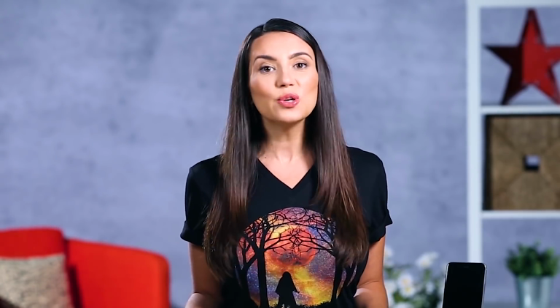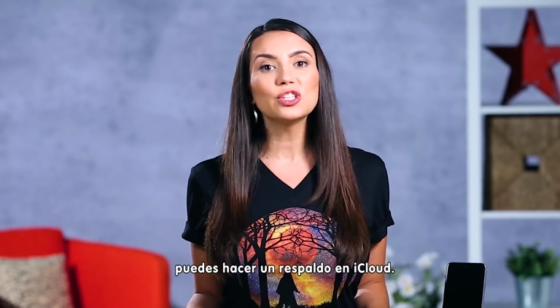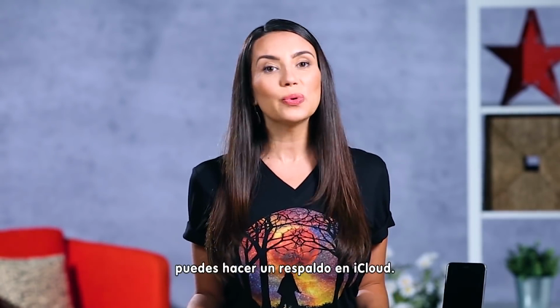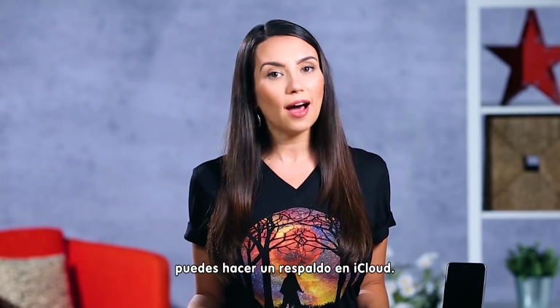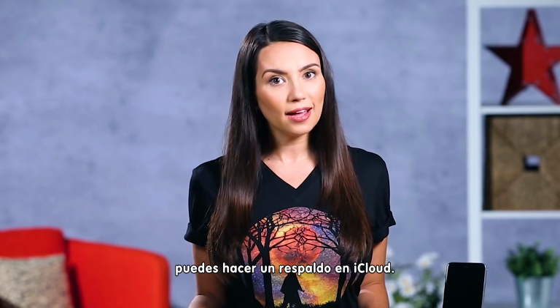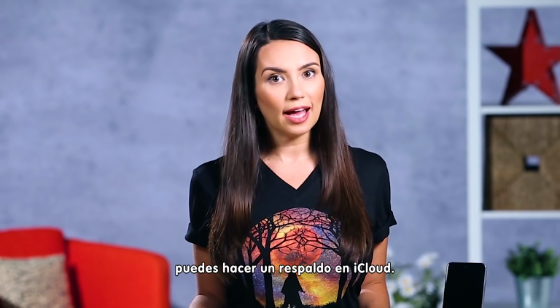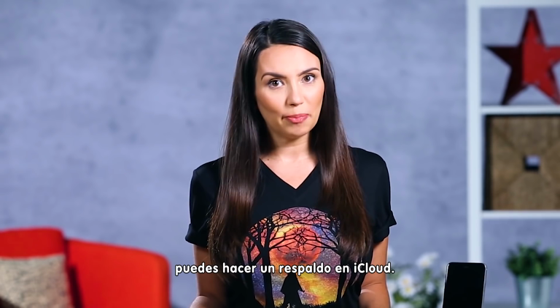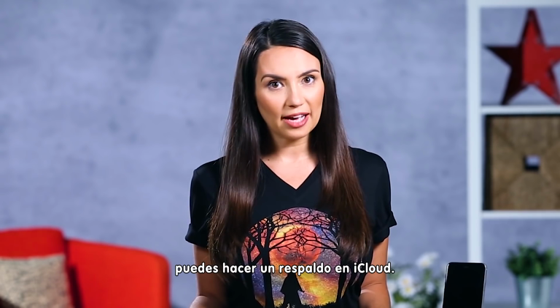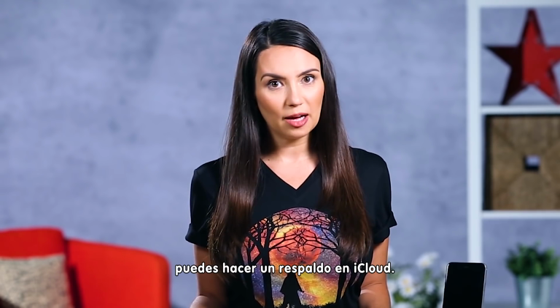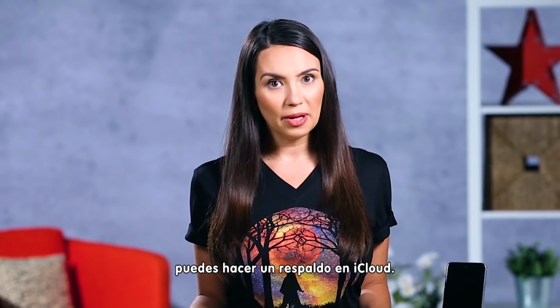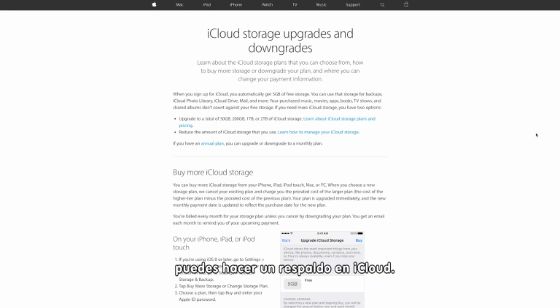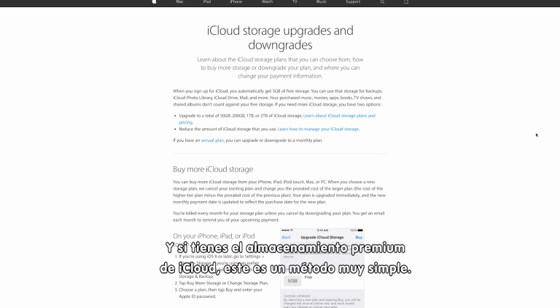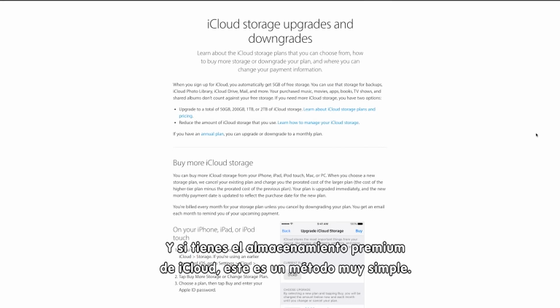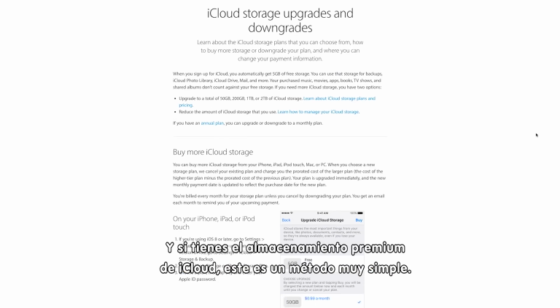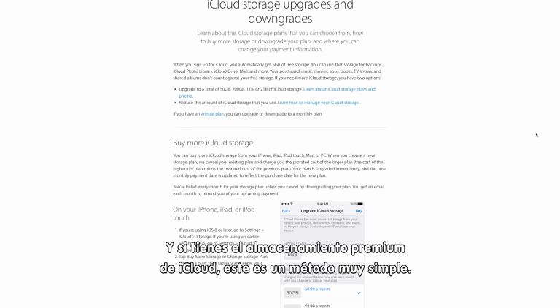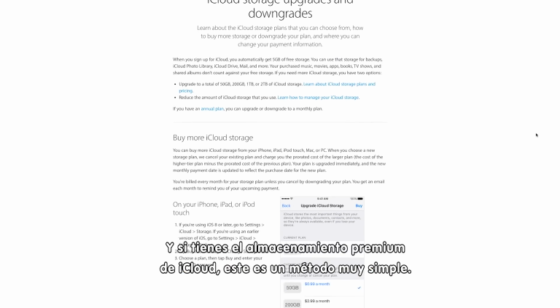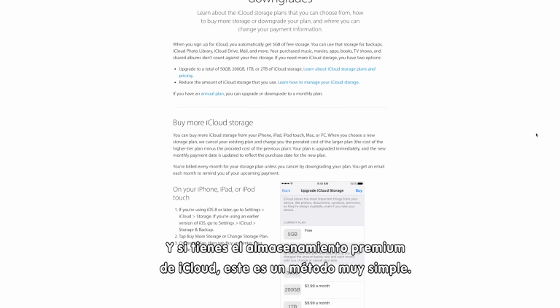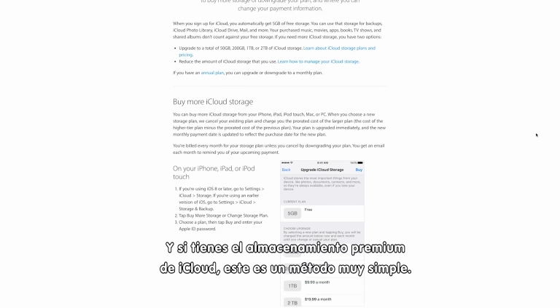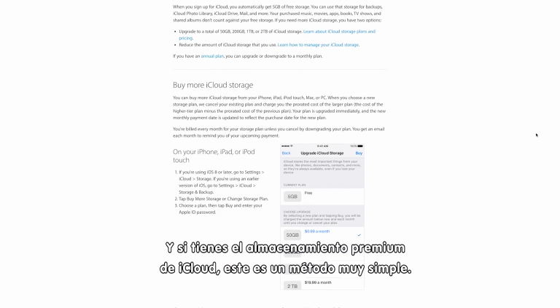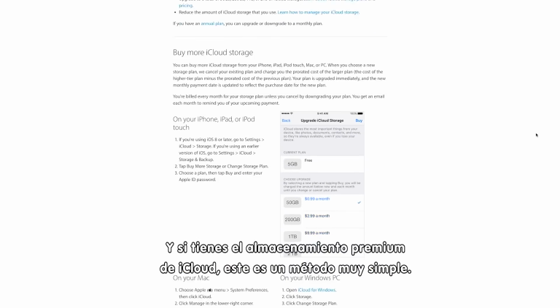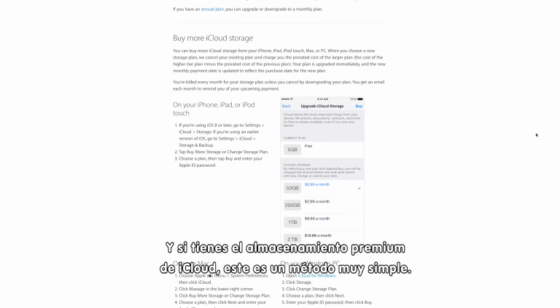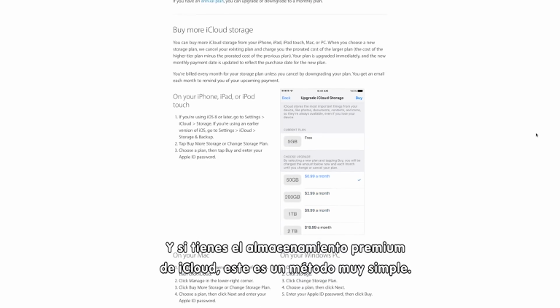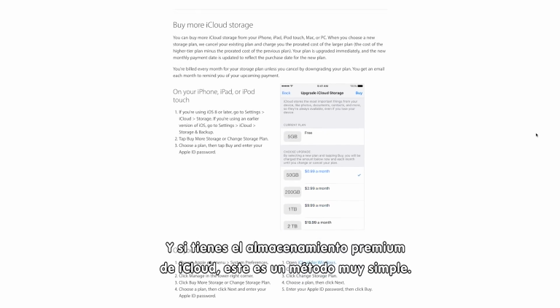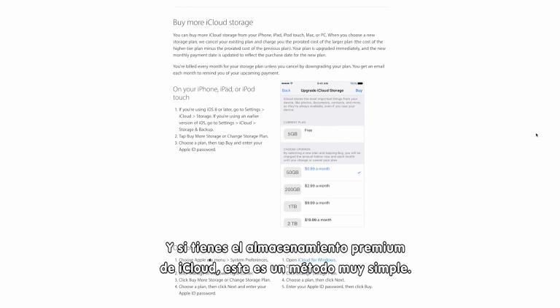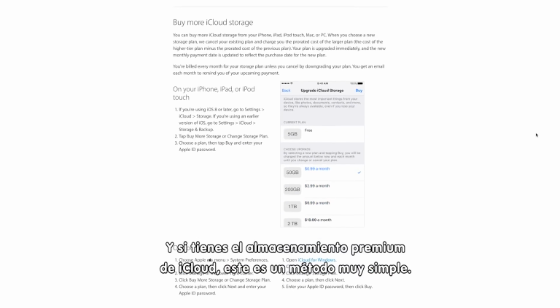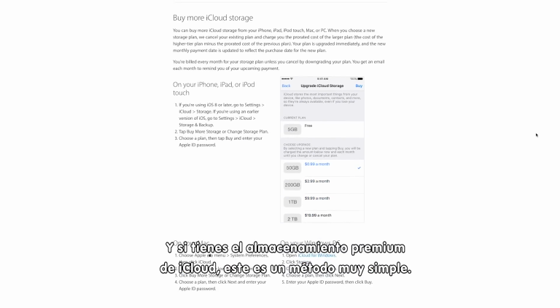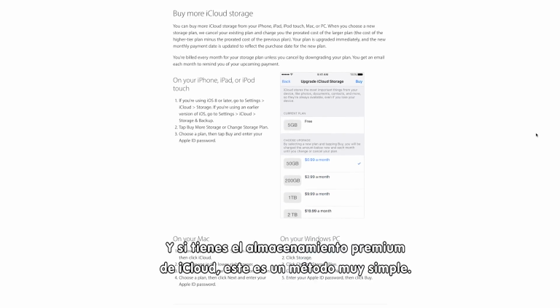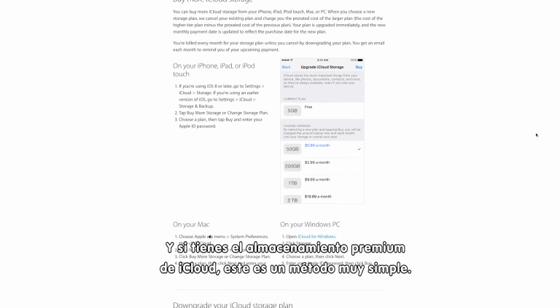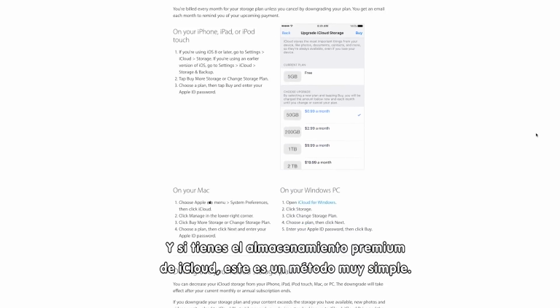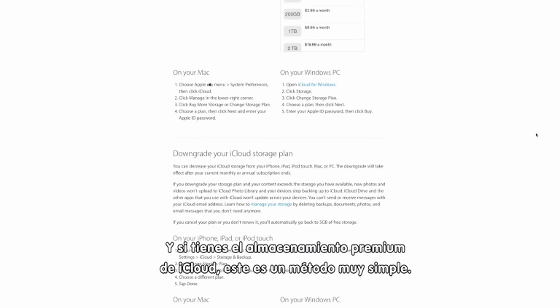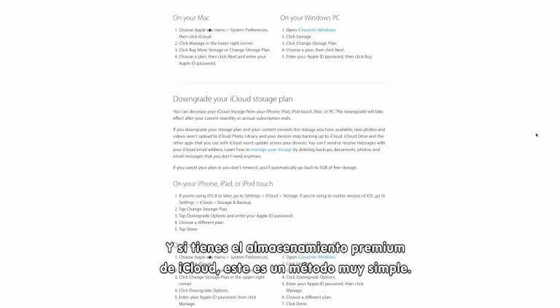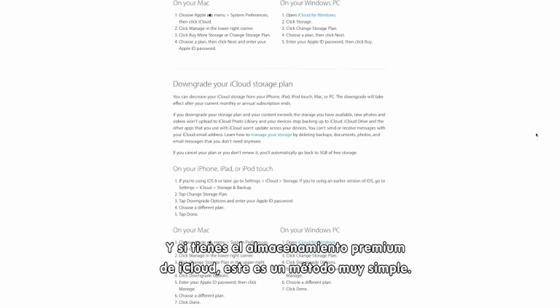If you're more of a cord-cutting, not-tied-to-a-desktop person, you can do an iCloud backup. And if you've gone for the premium iCloud storage, this is a really simple method.